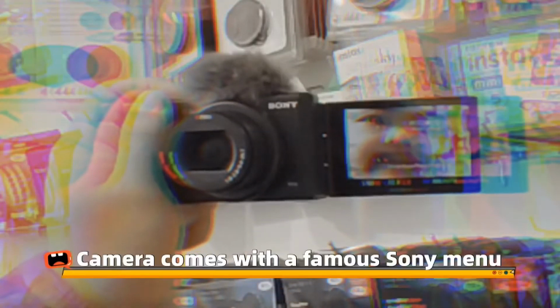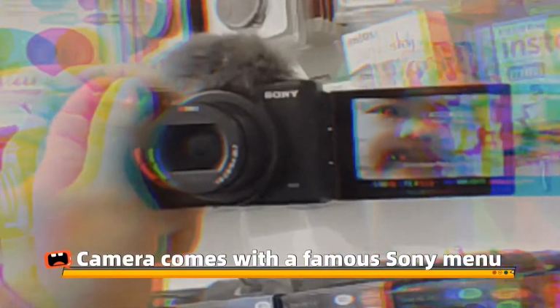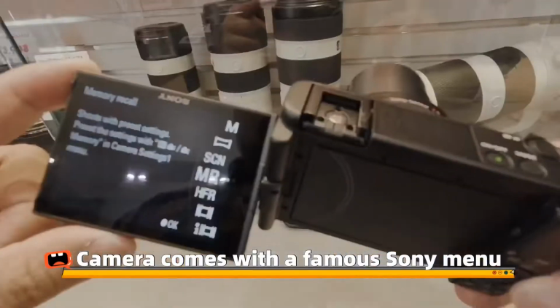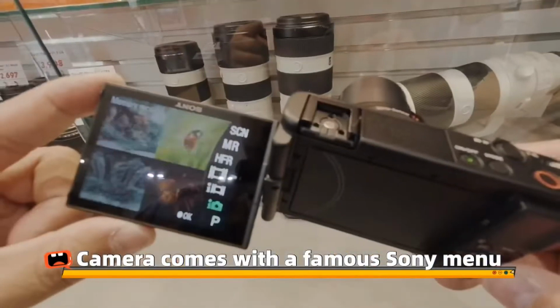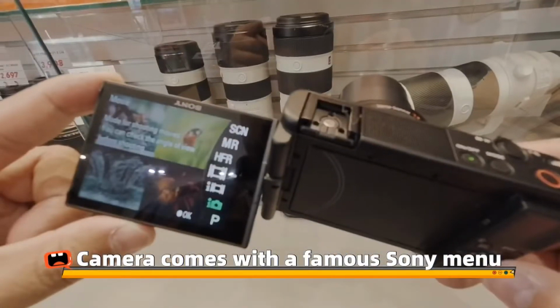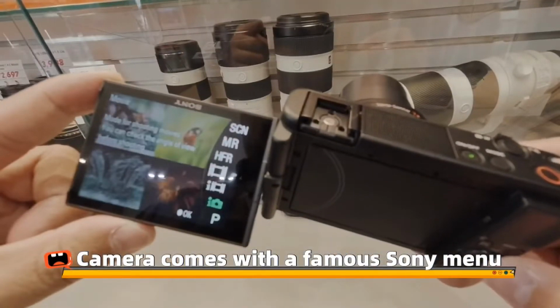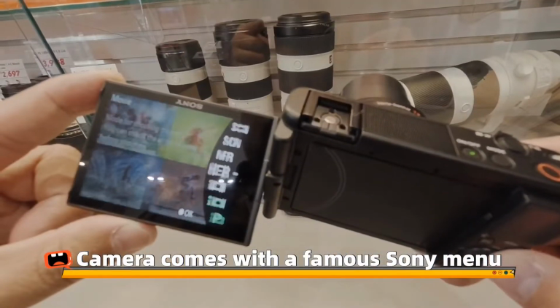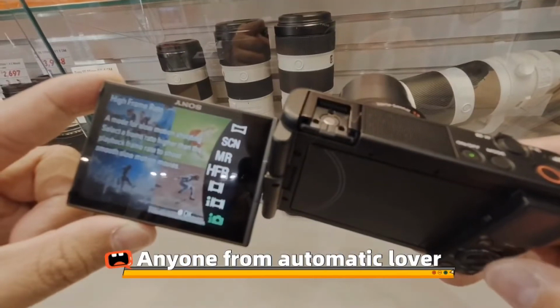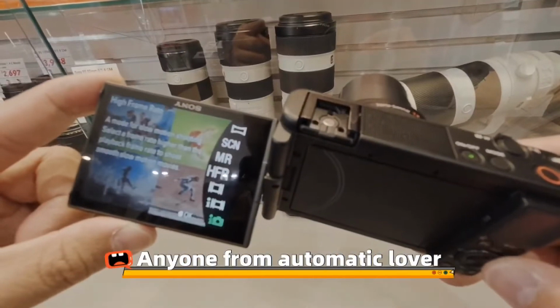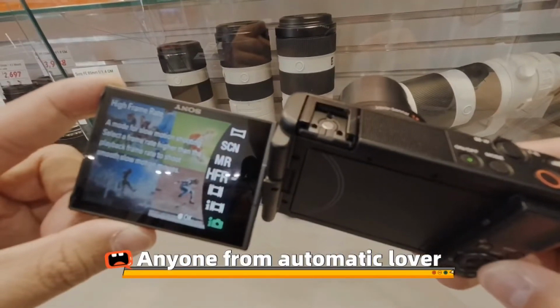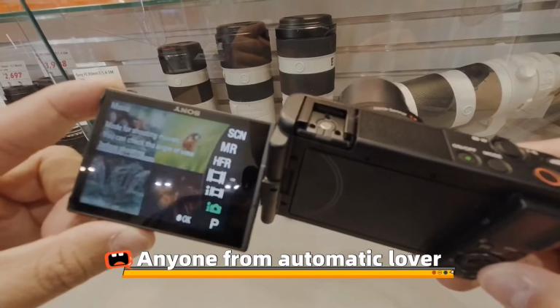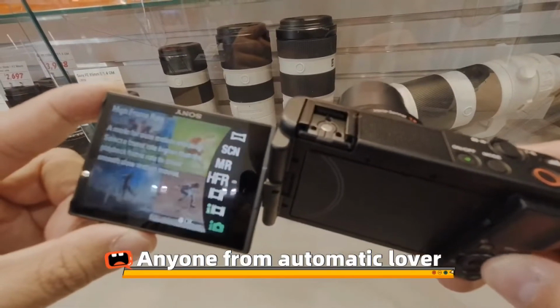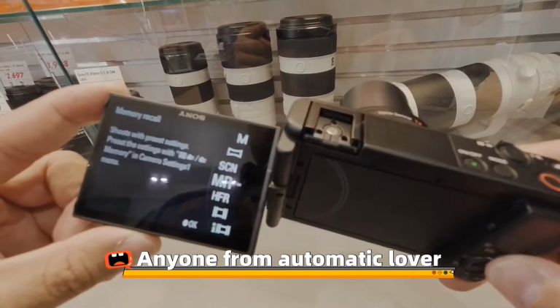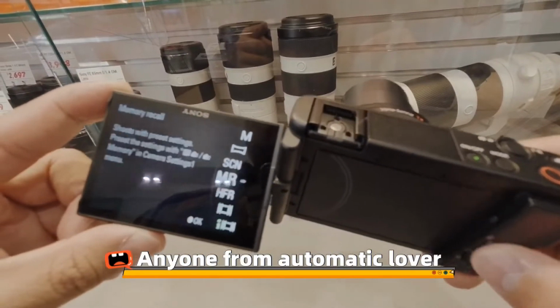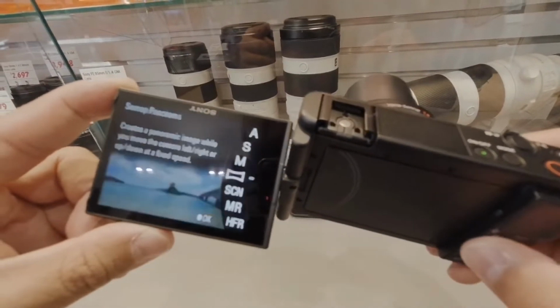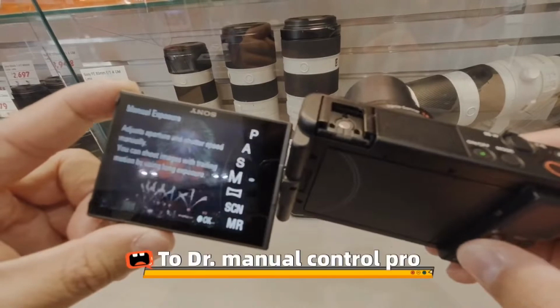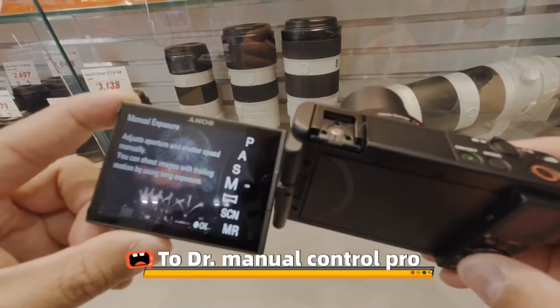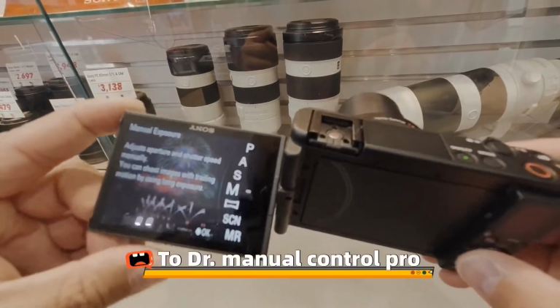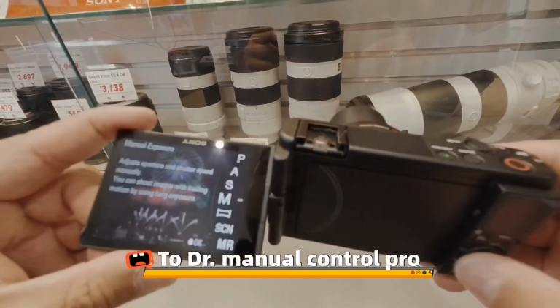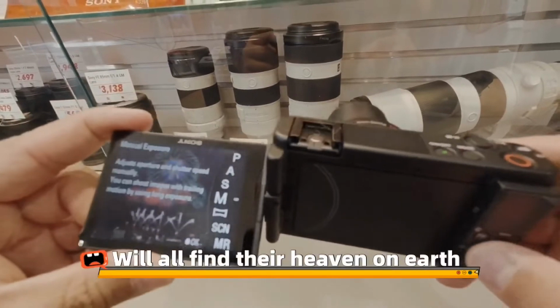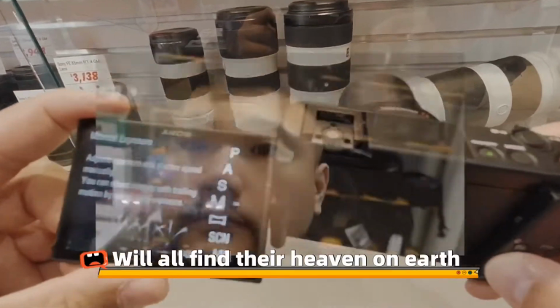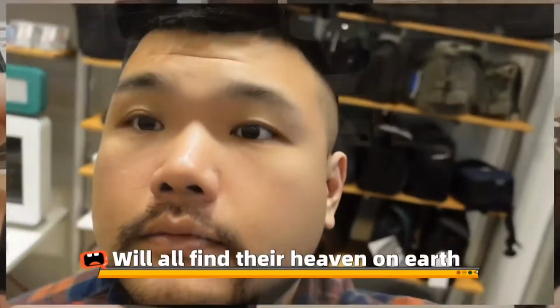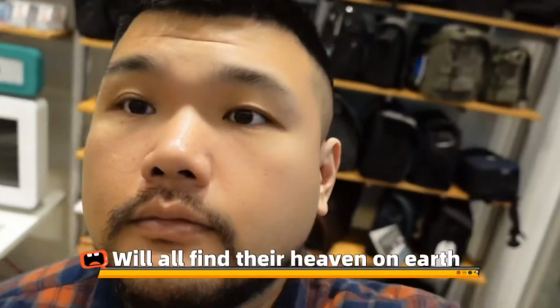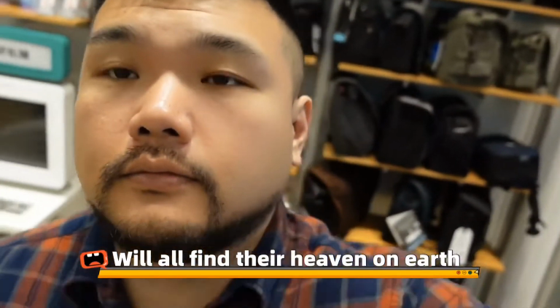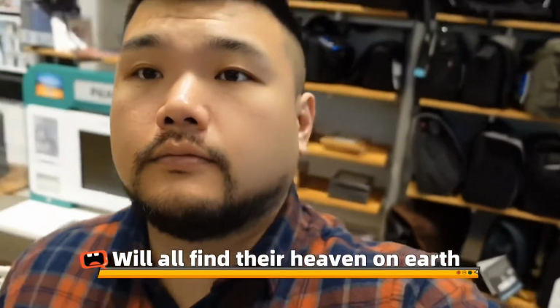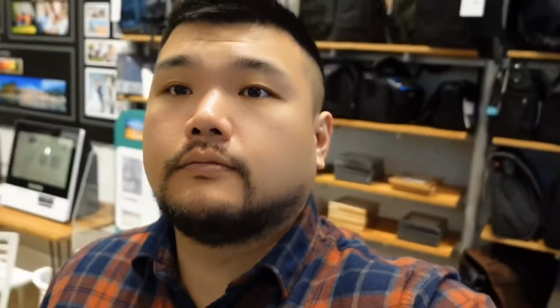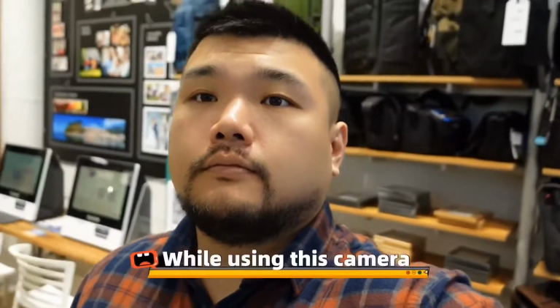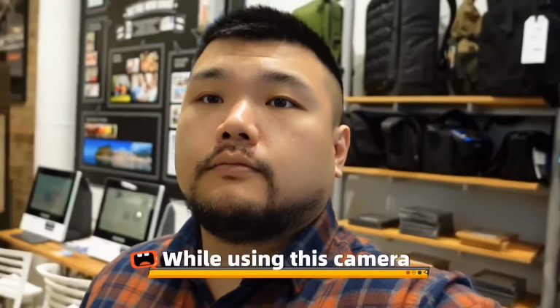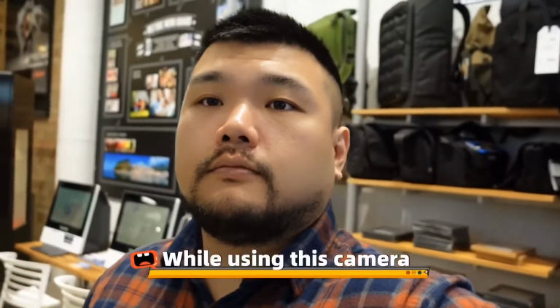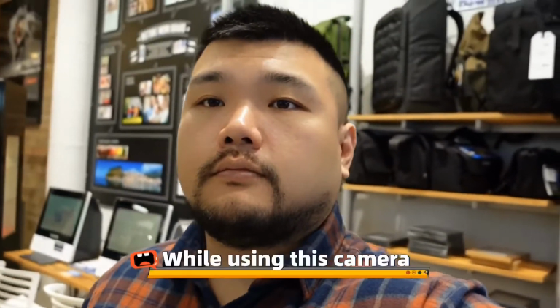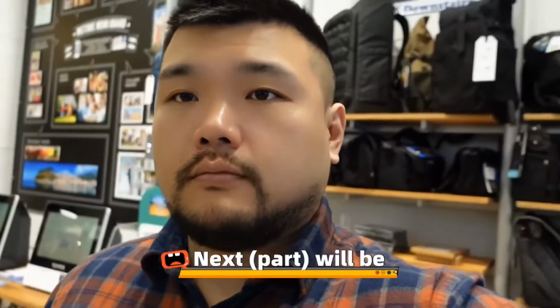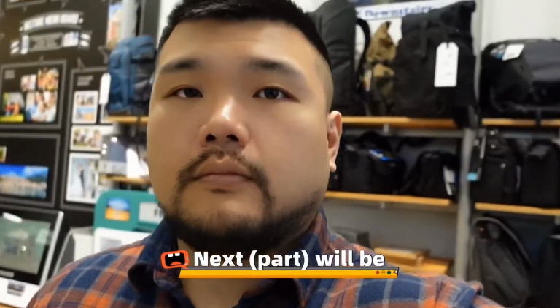The camera comes with the famous Sony menu. Anyone from automatic lover to manual control pro will all find heaven on earth while using this camera.